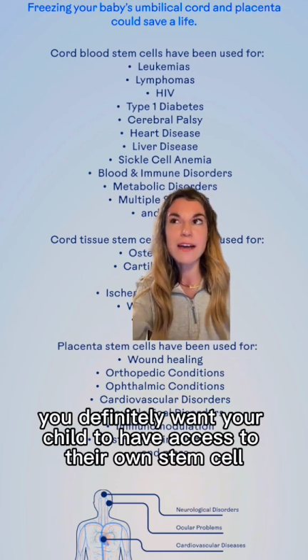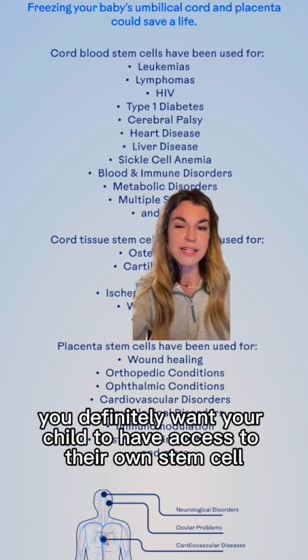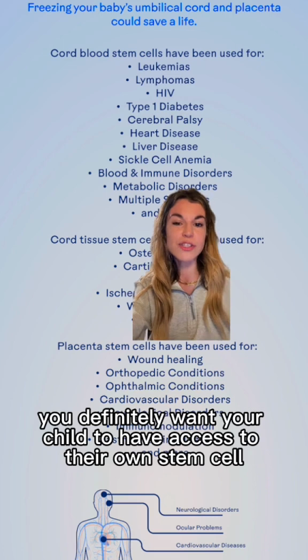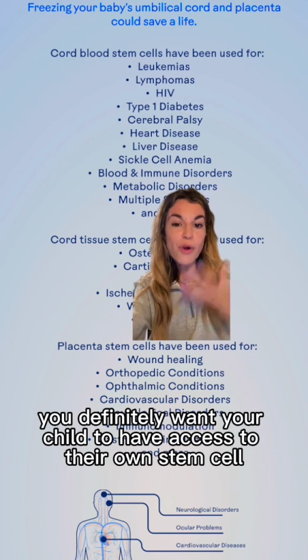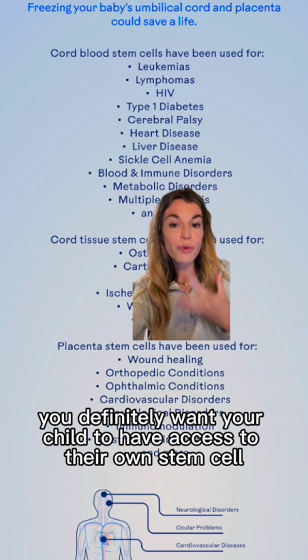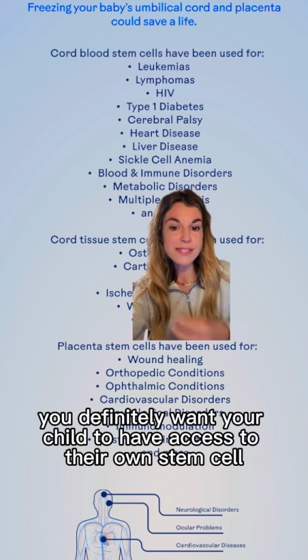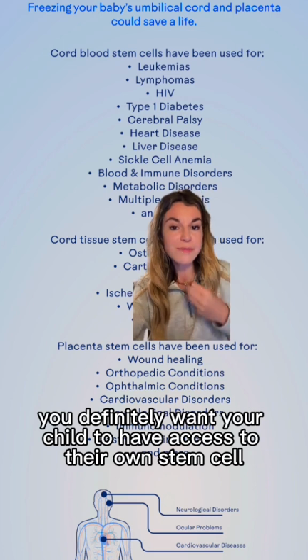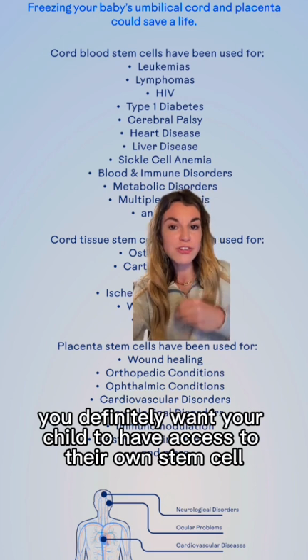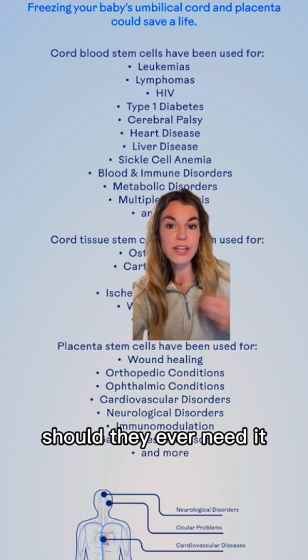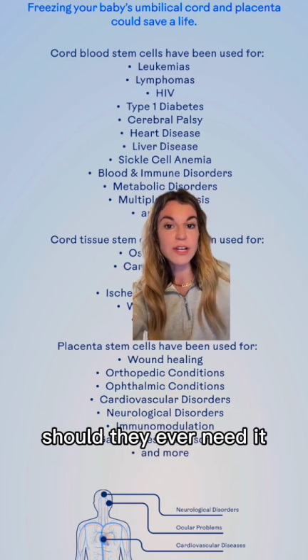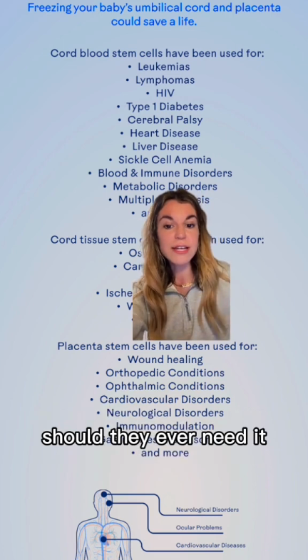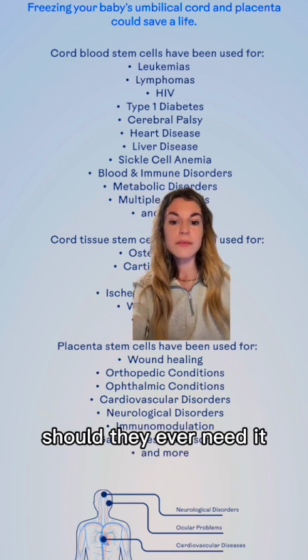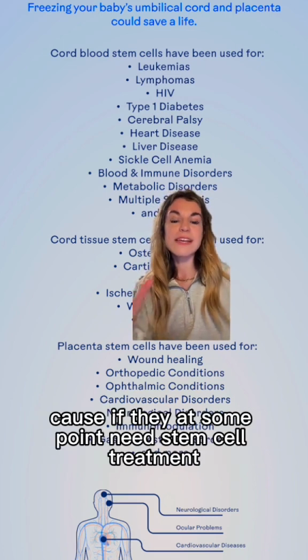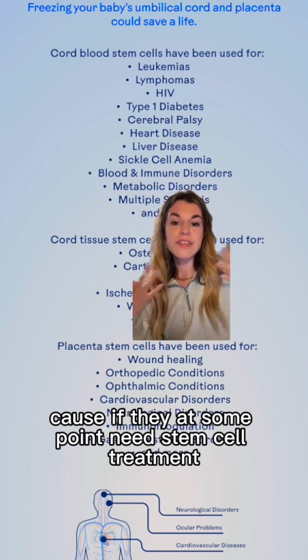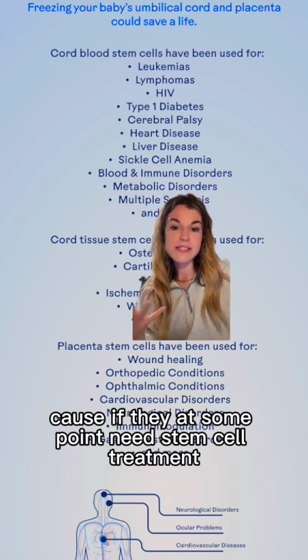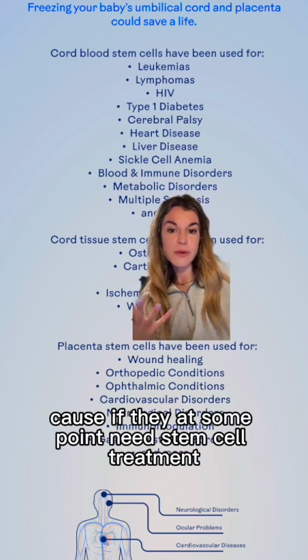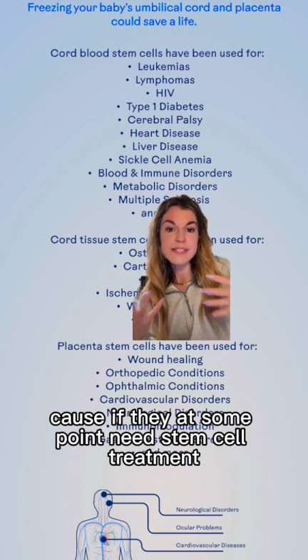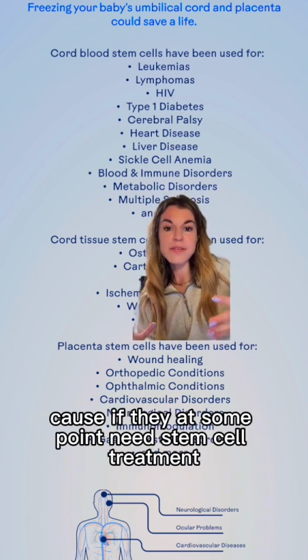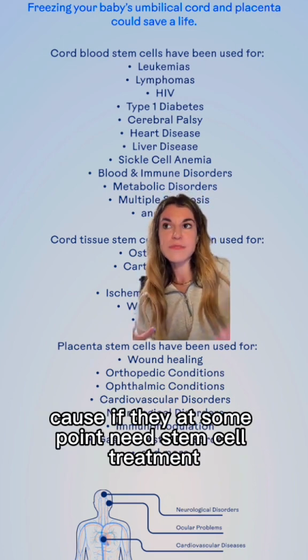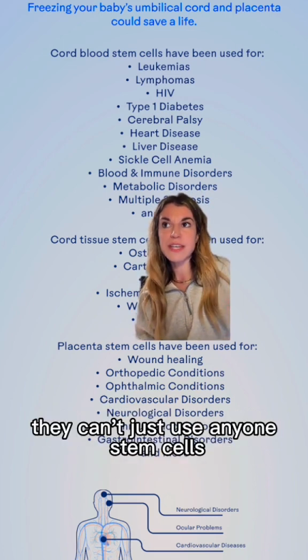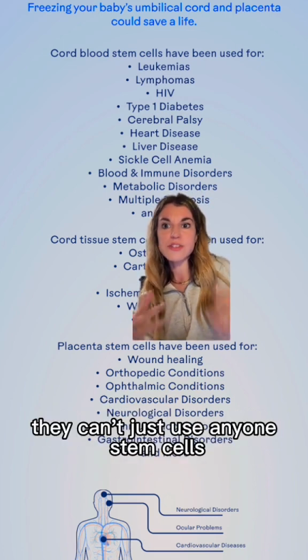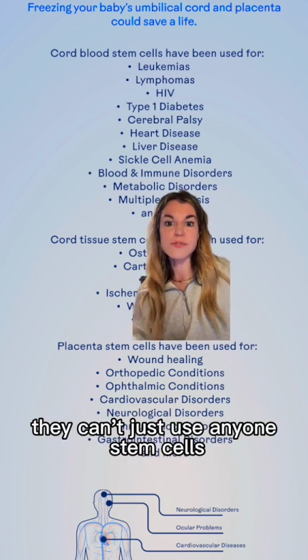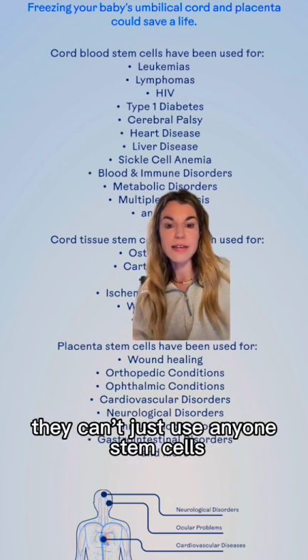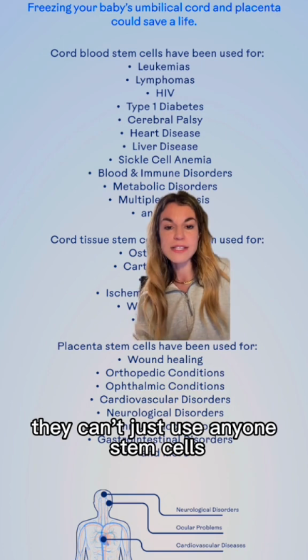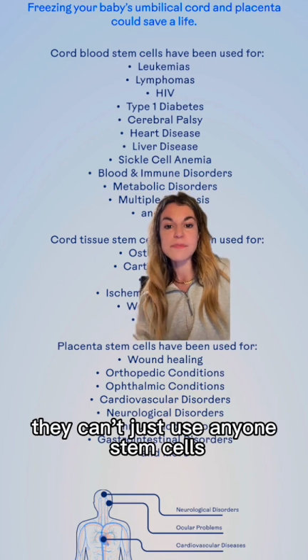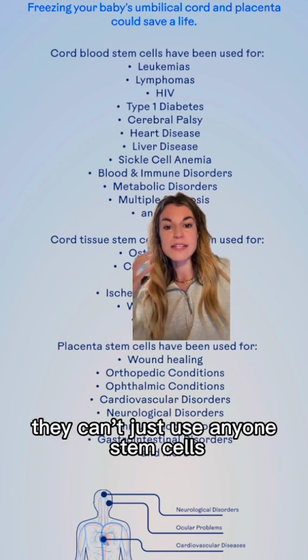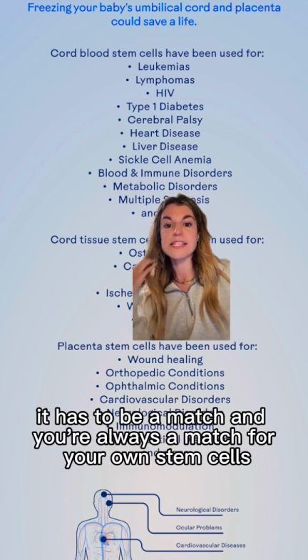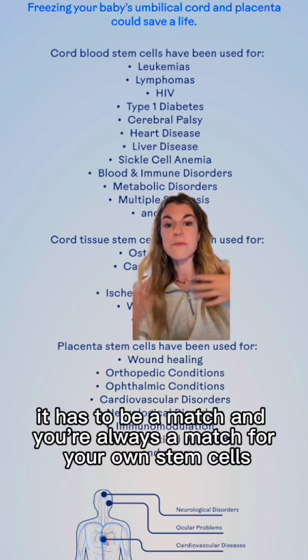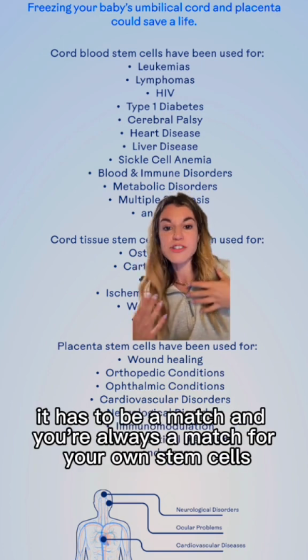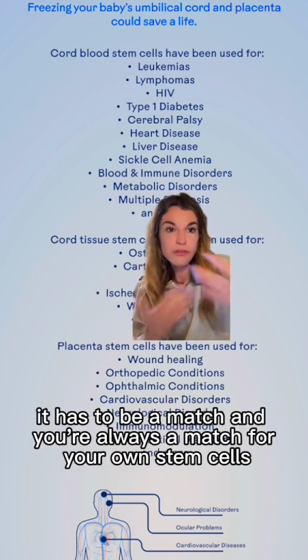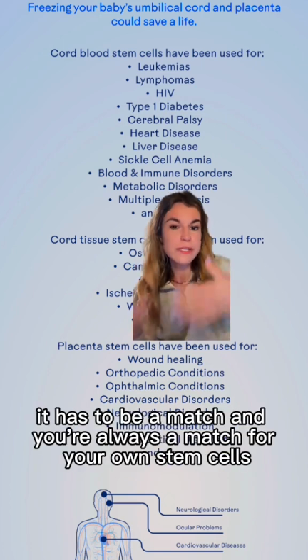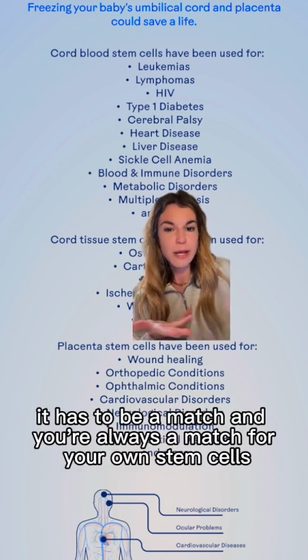You definitely want your child to have access to their own stem cells should they ever need it, because if they need stem cell treatment, they can't just use anyone's stem cells — it has to be a match. And you're always a match for your own stem cells.